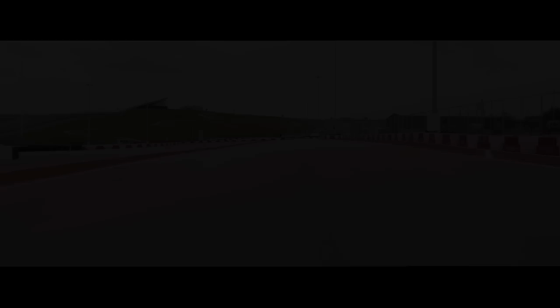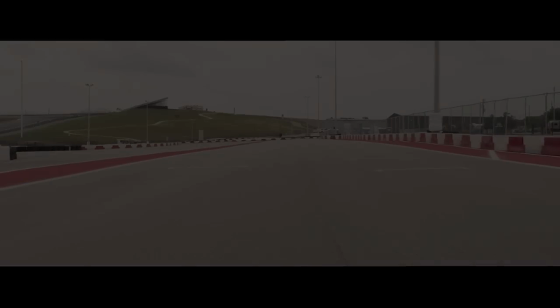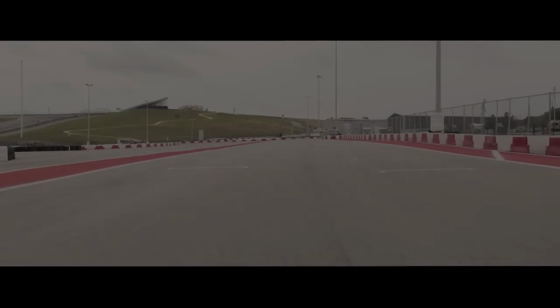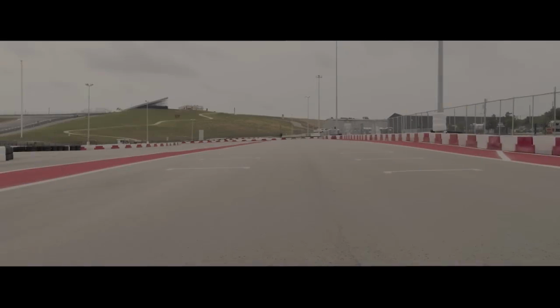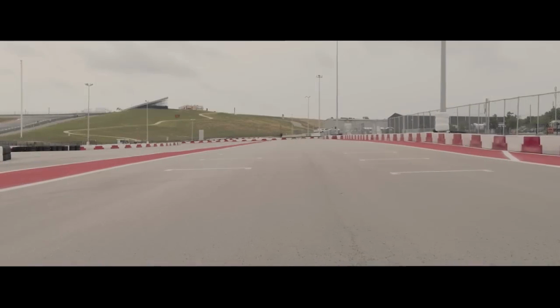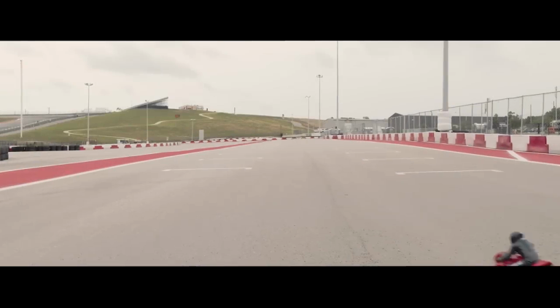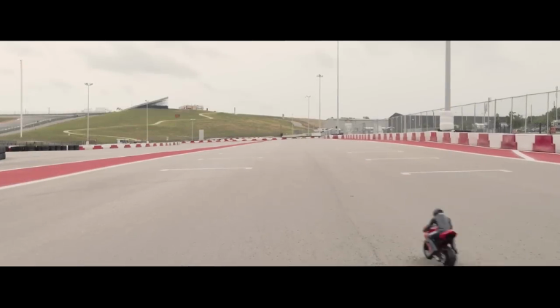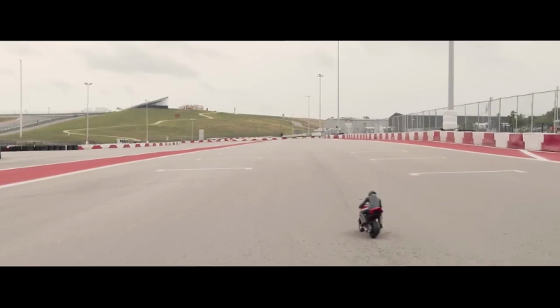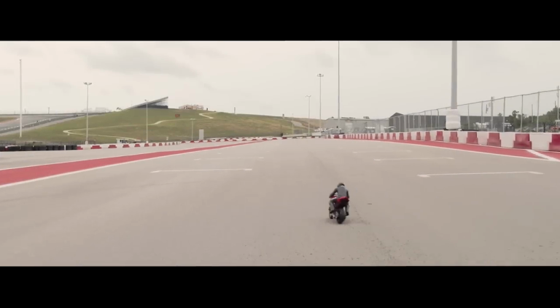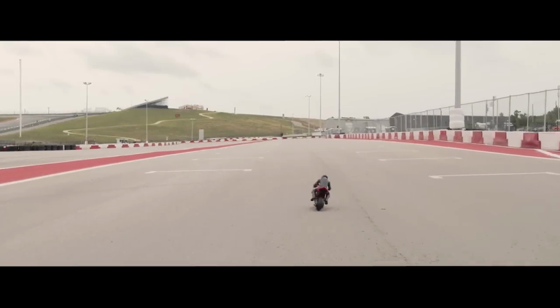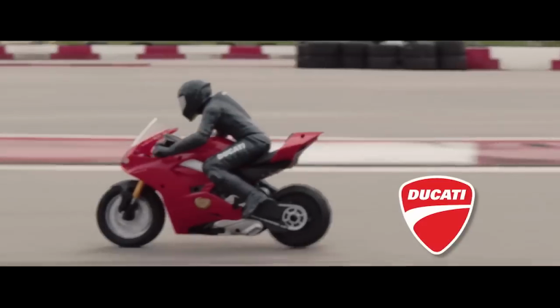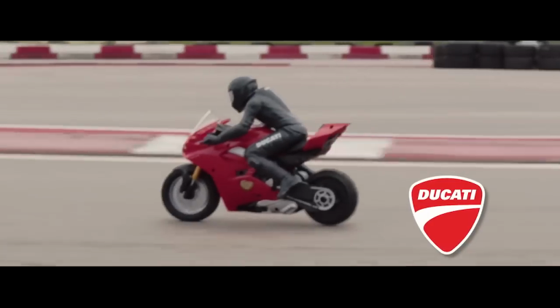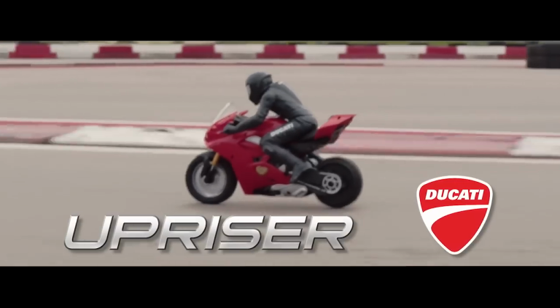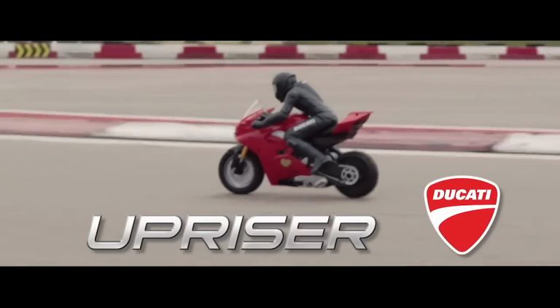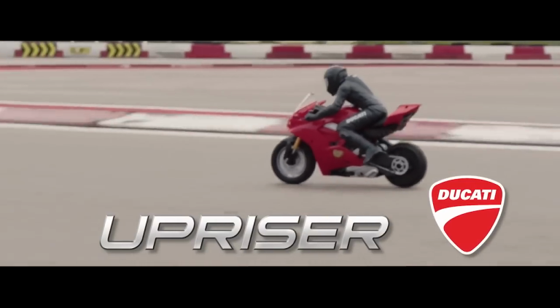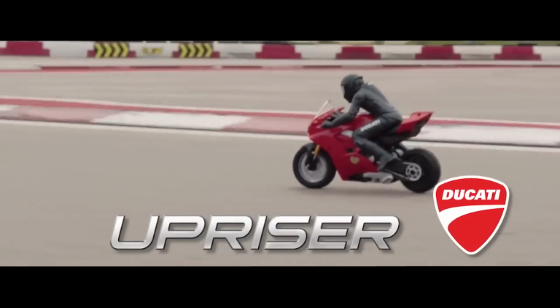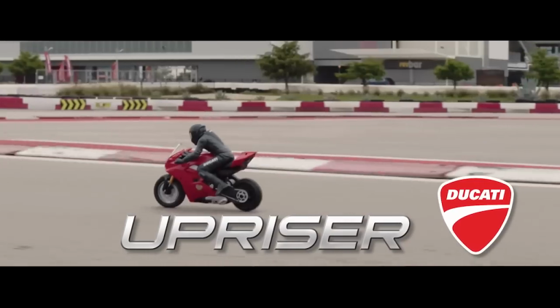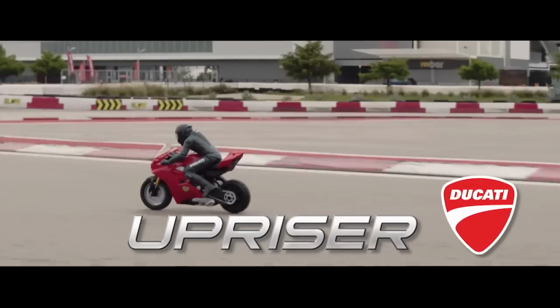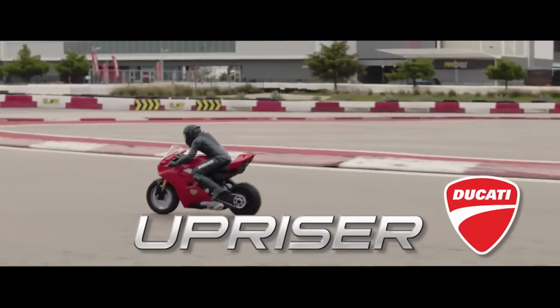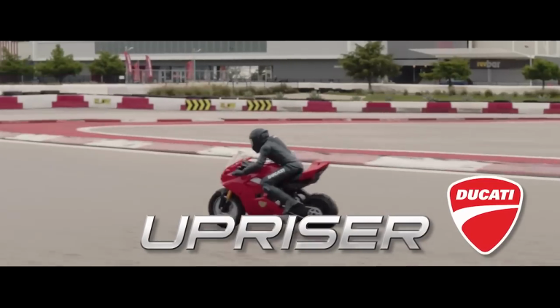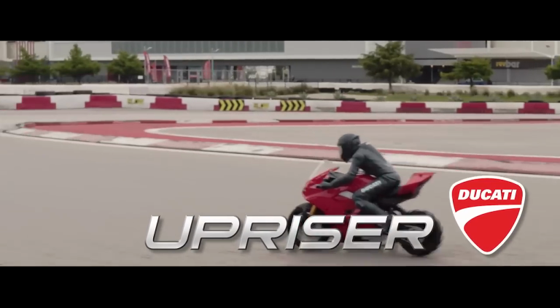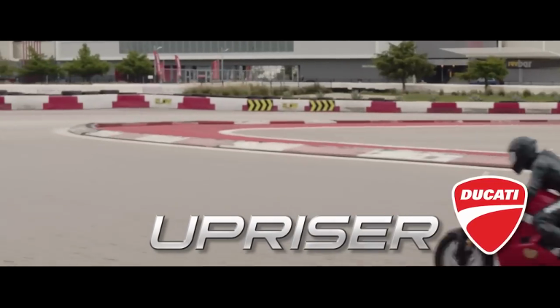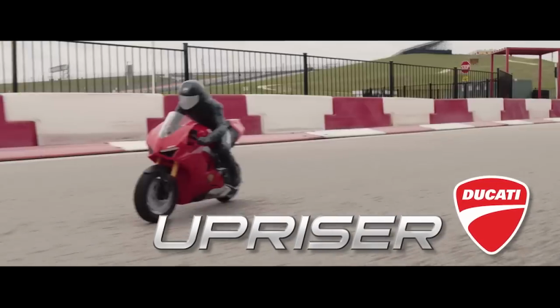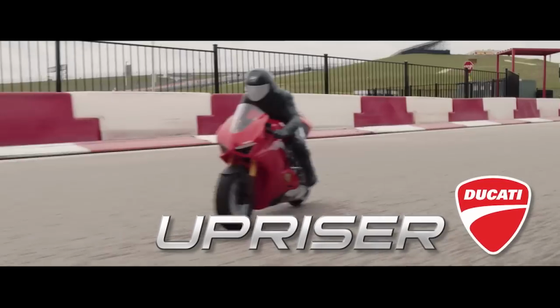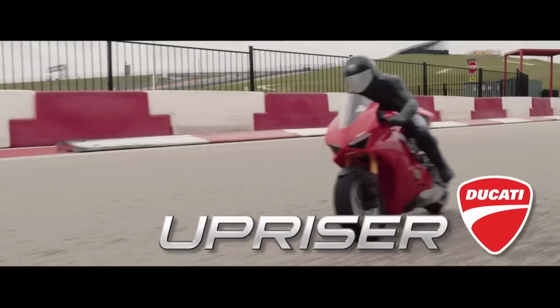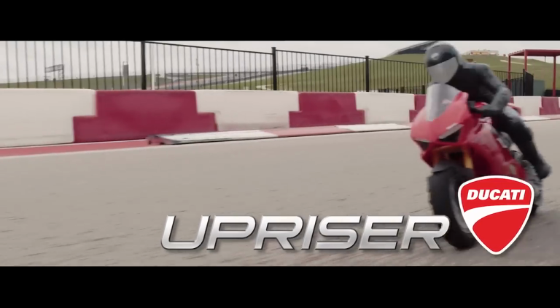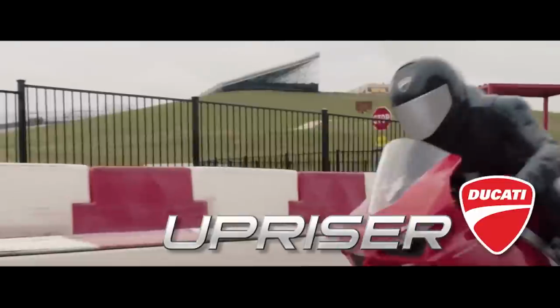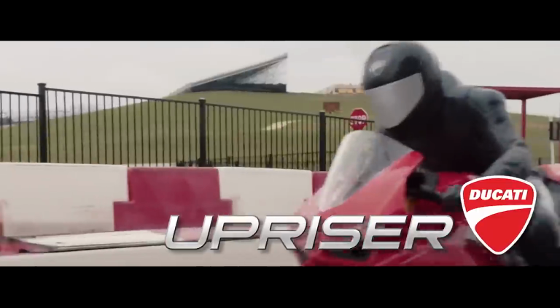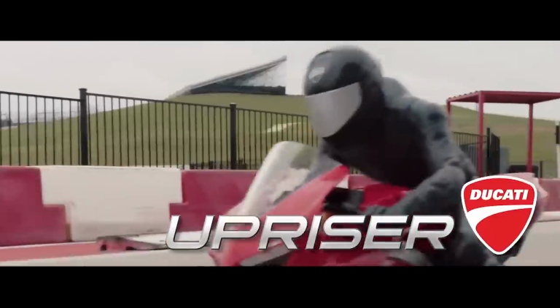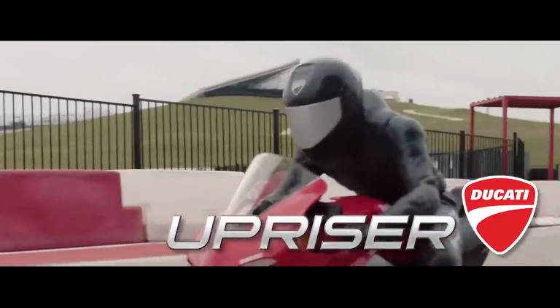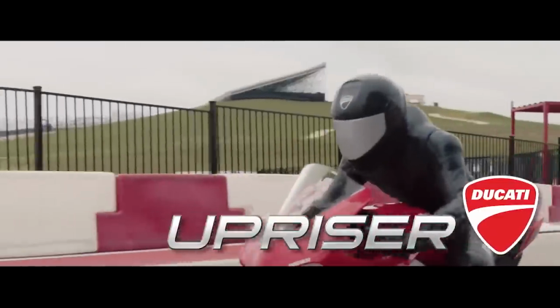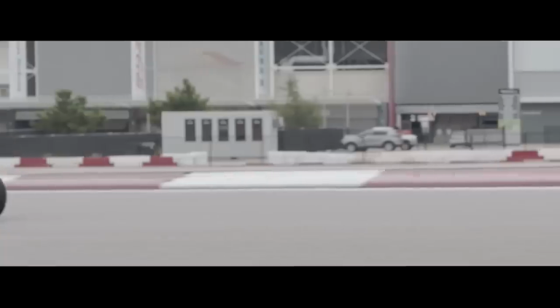Introducing the revolutionary Upriser Ducati Panigale V4S RC Stunt Bike.